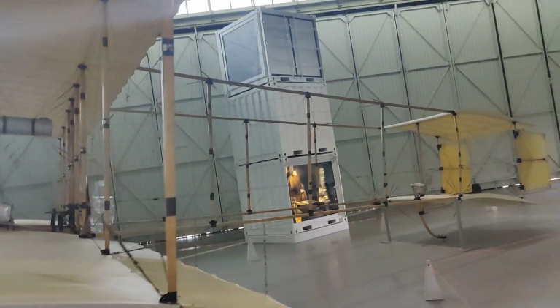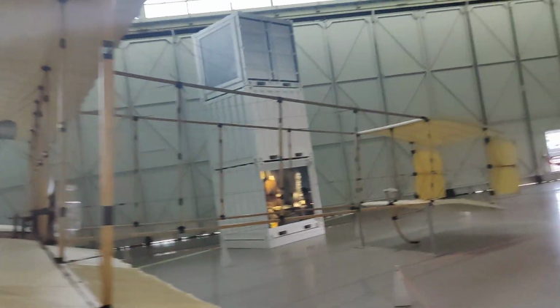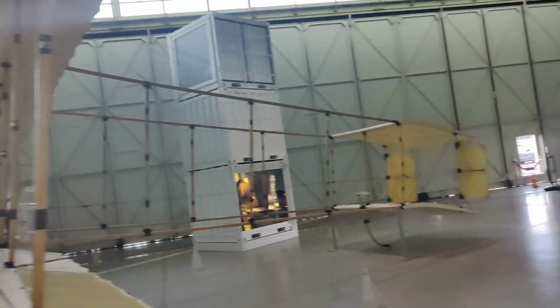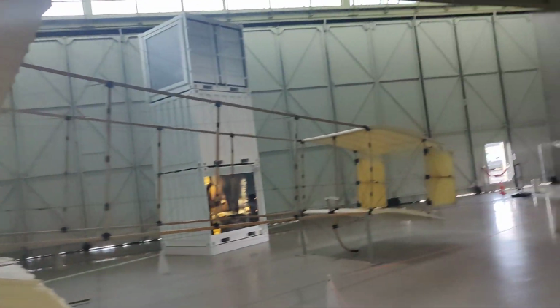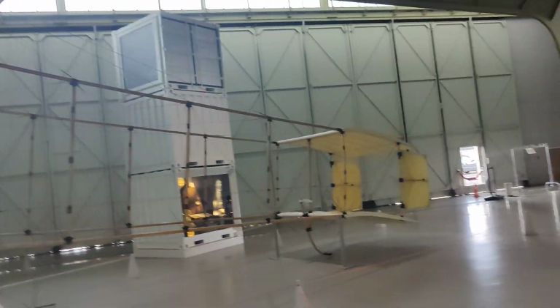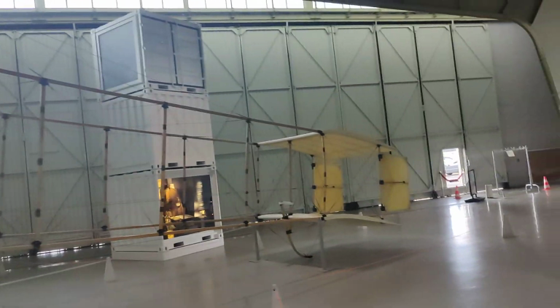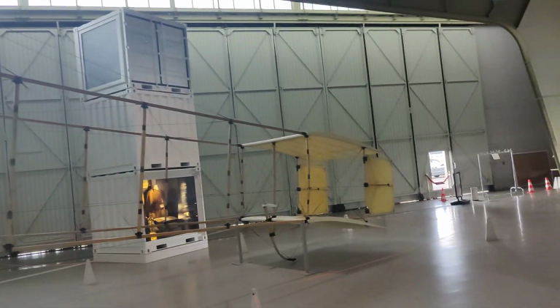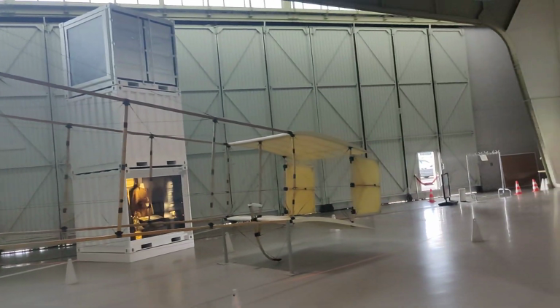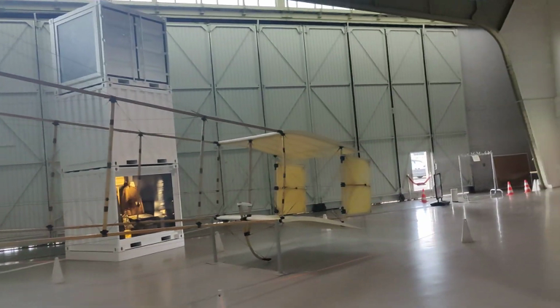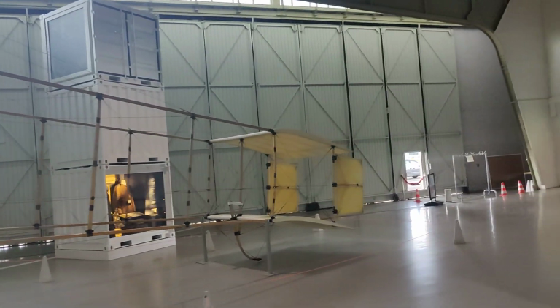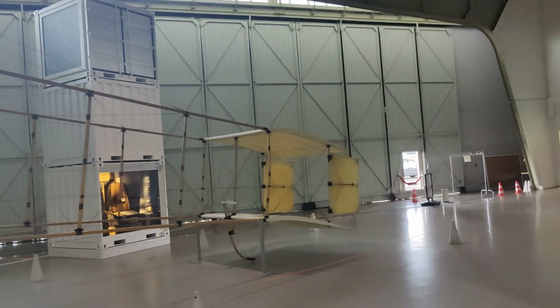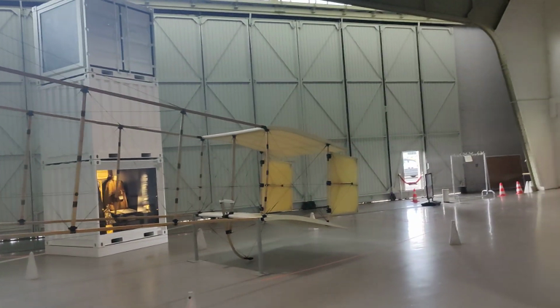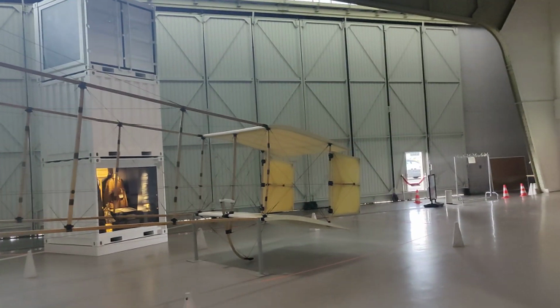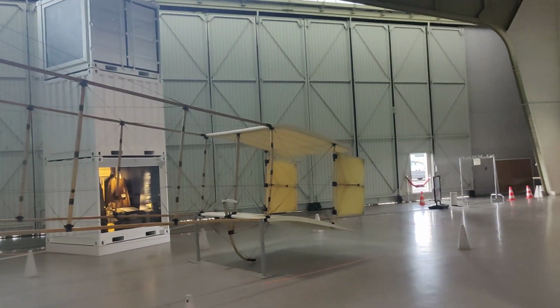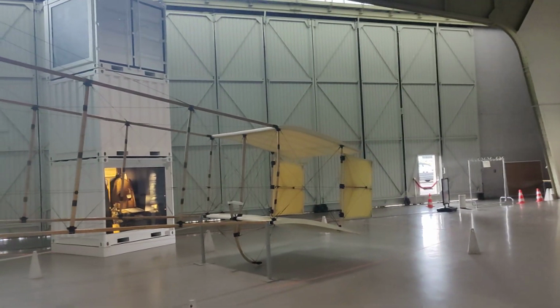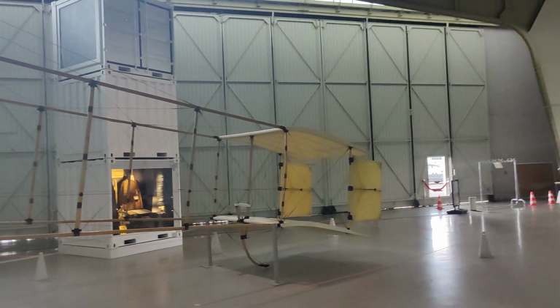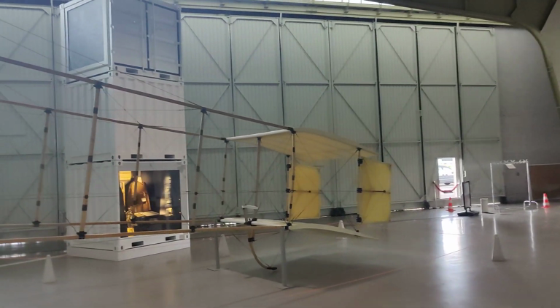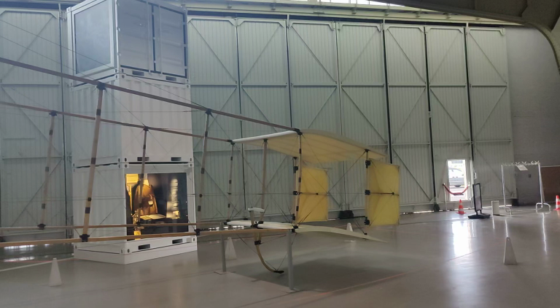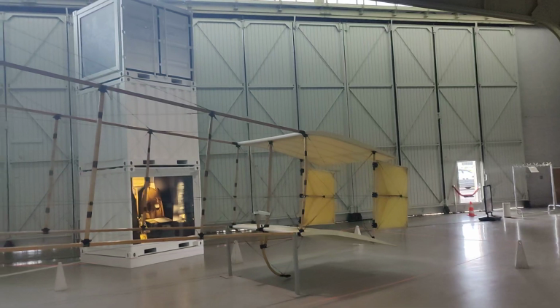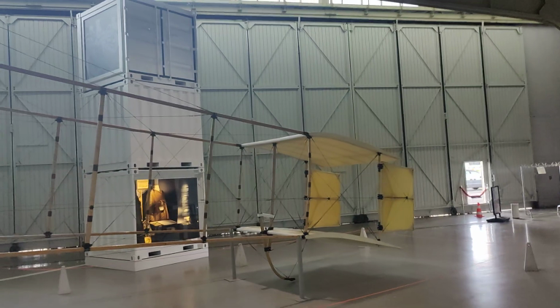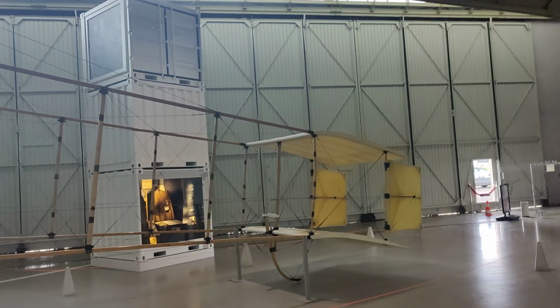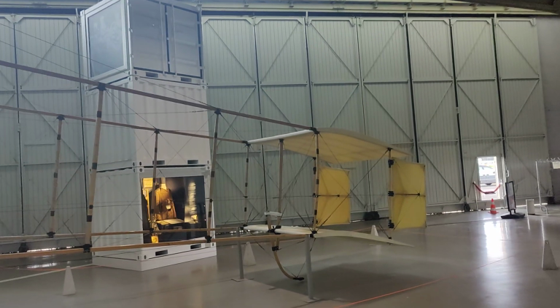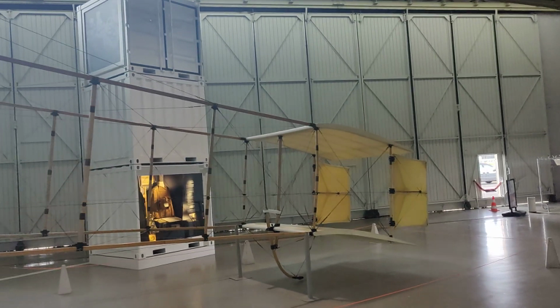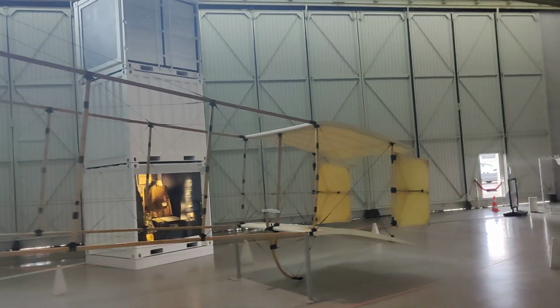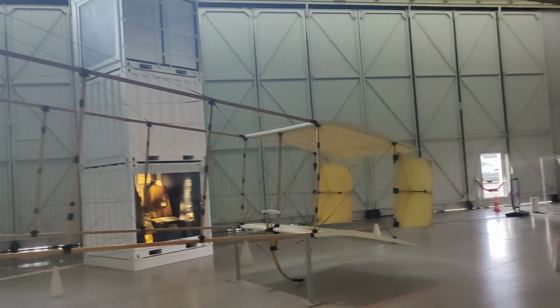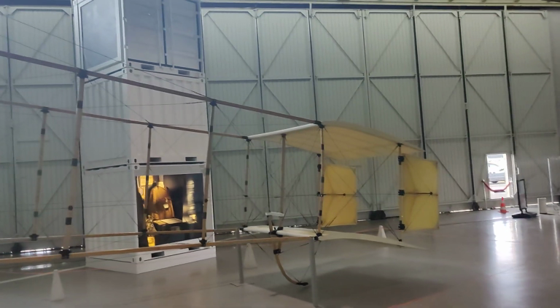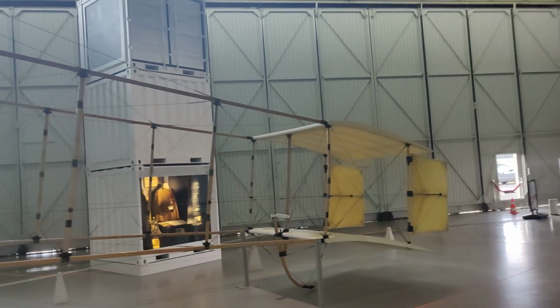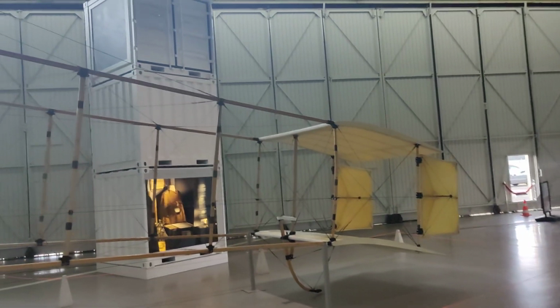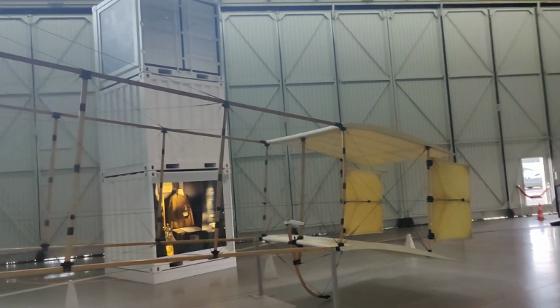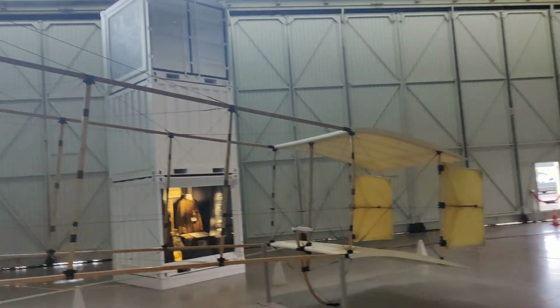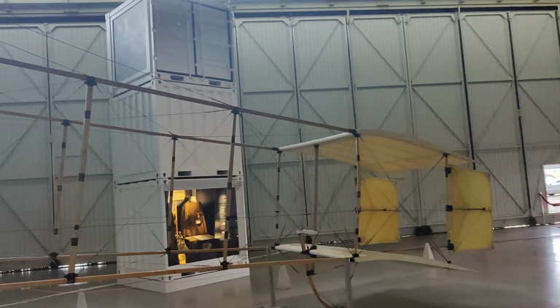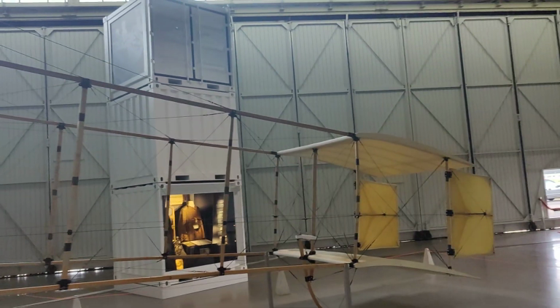The tail is also interesting — a box-style tail with no elevator in the tail itself.